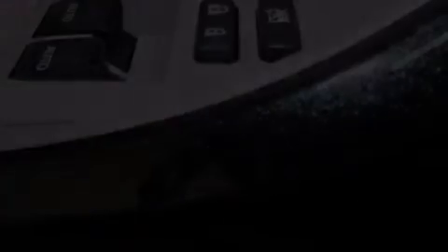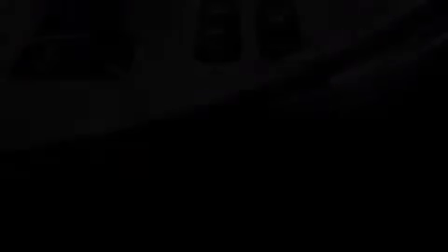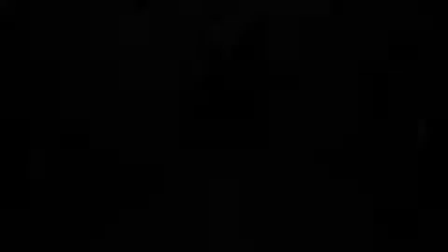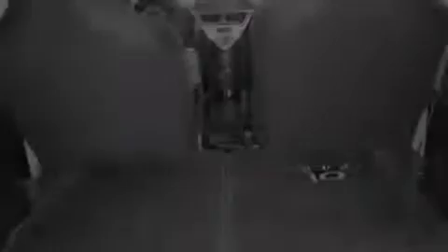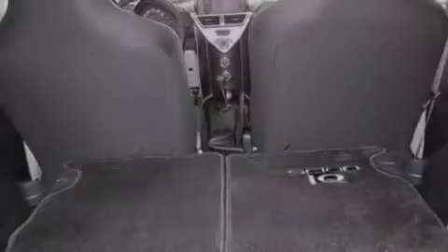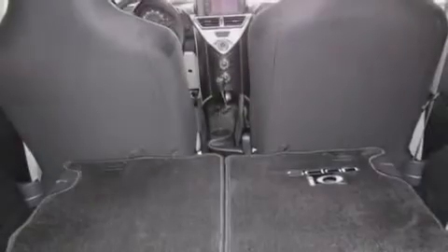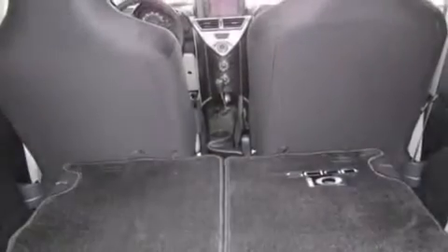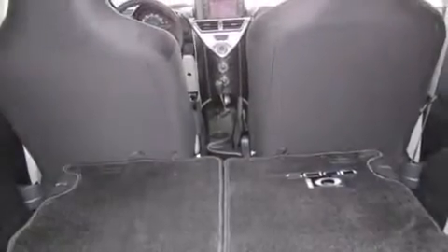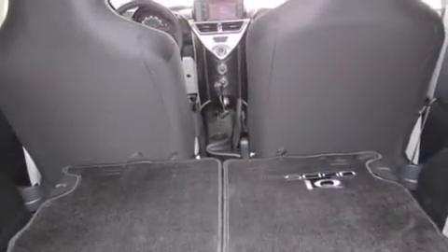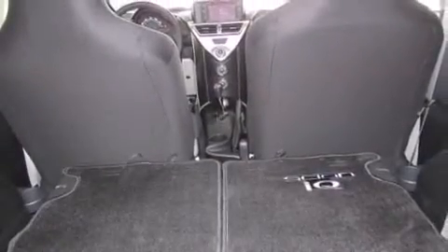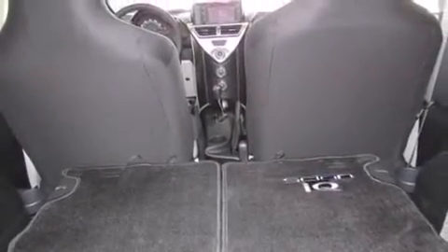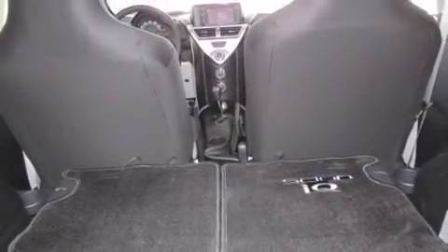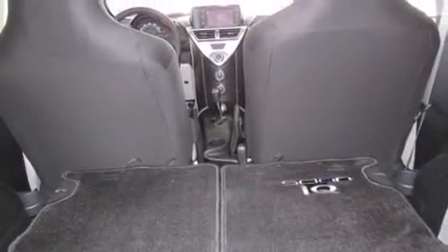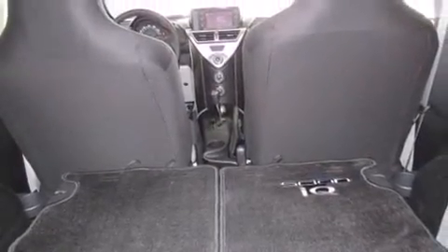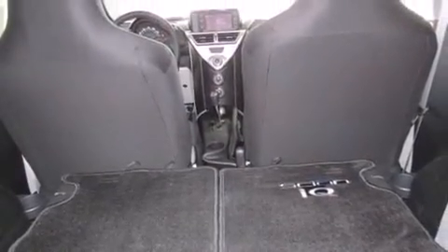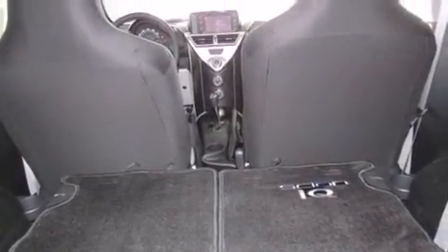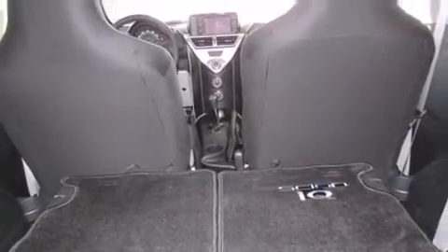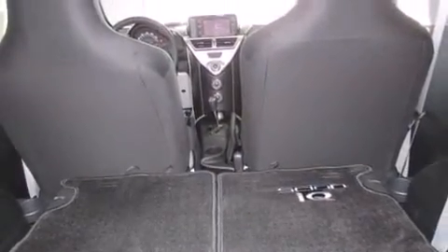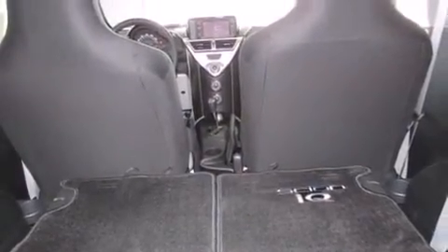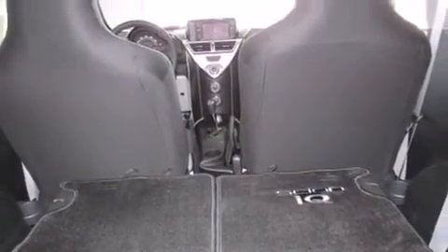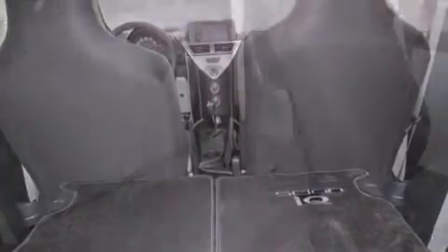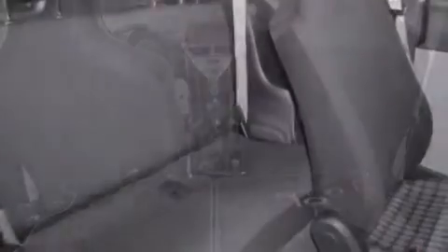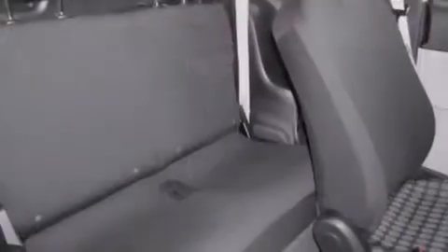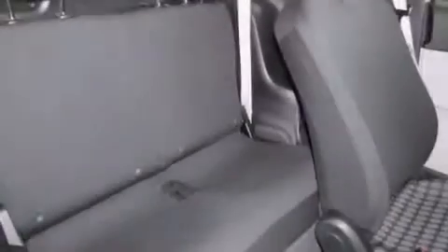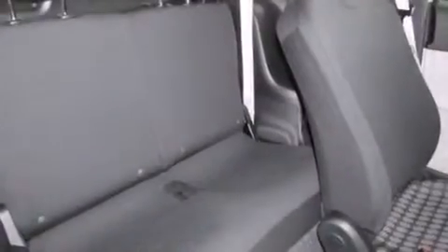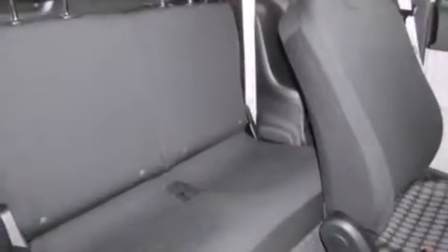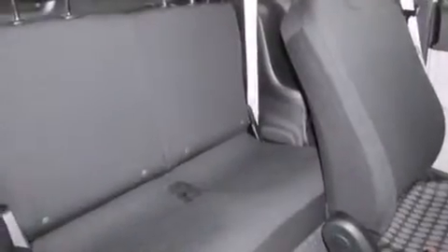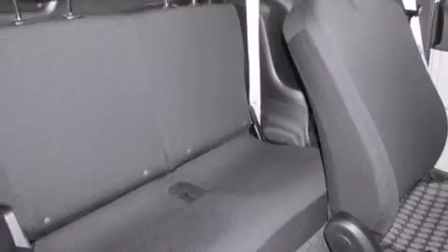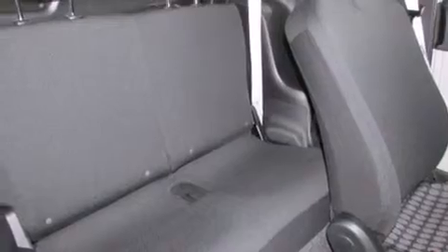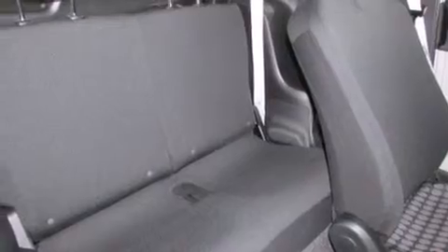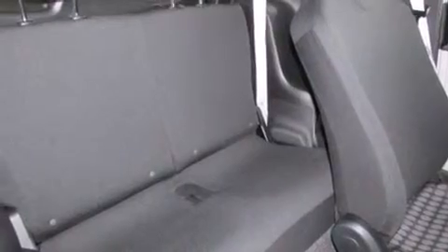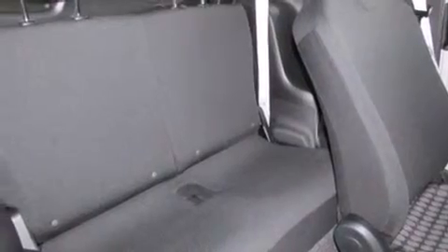Additional features include a first aid kit, an anti-lock braking system, a keyless entry system, and an auxiliary power outlet.